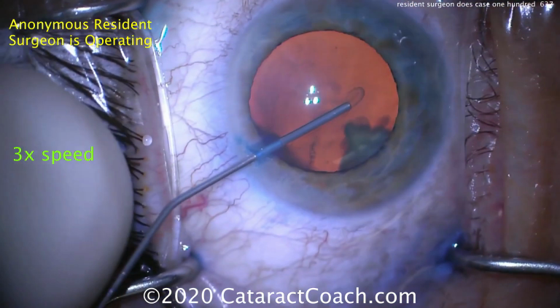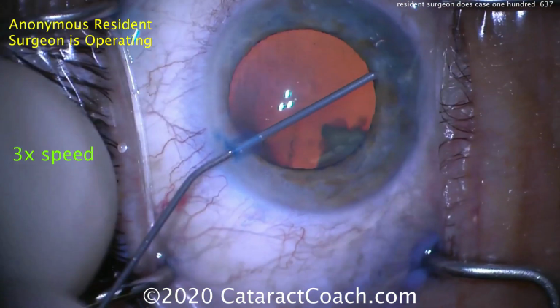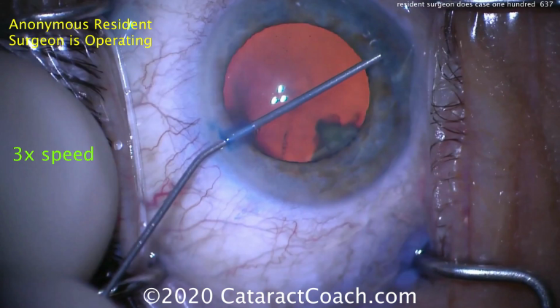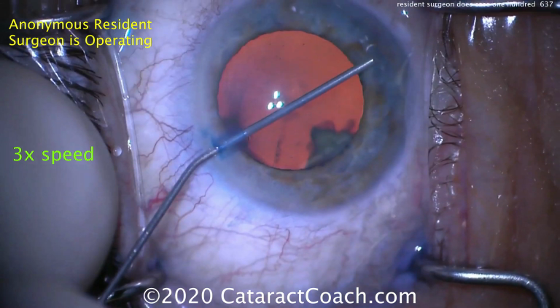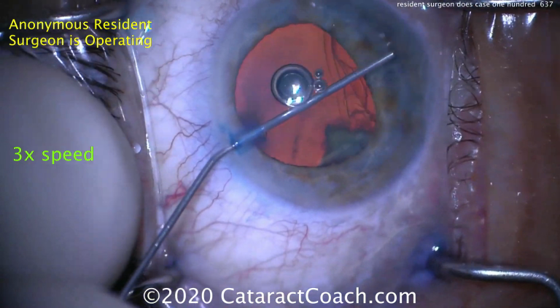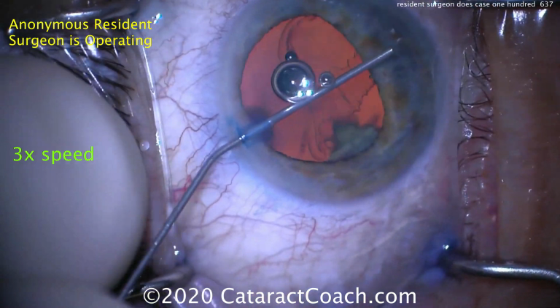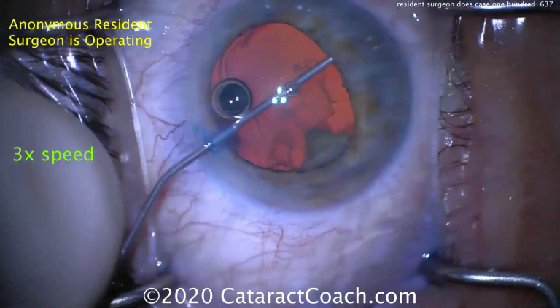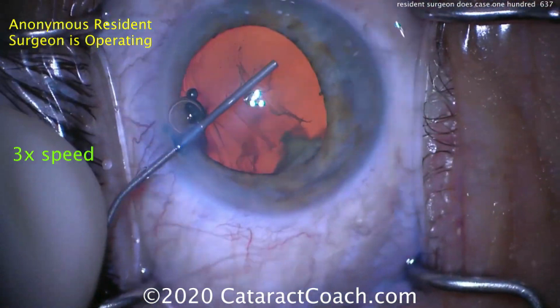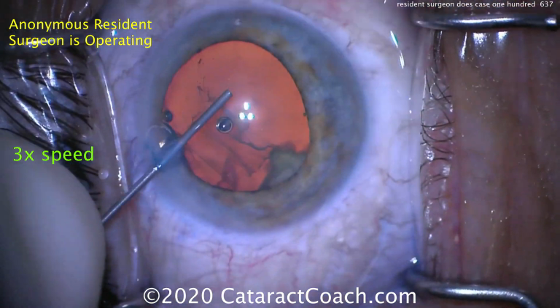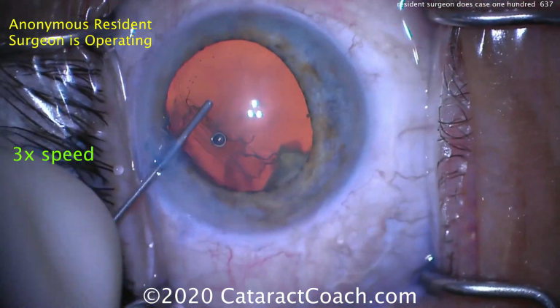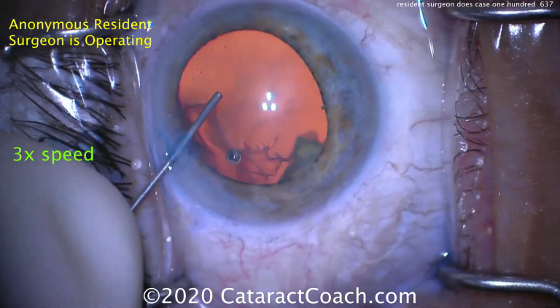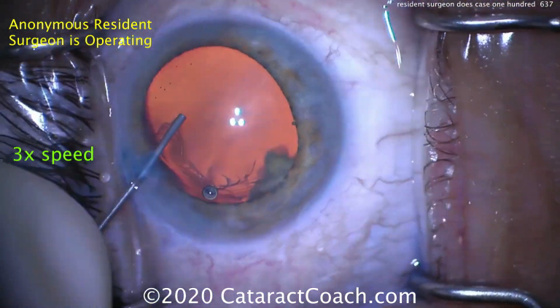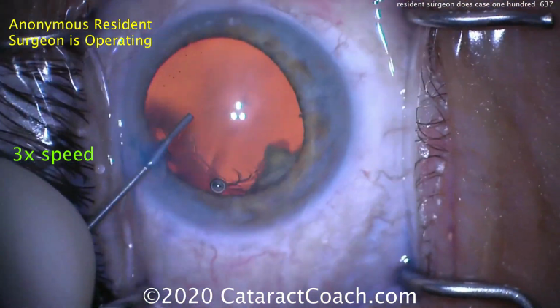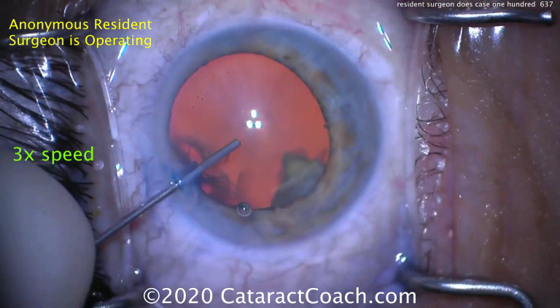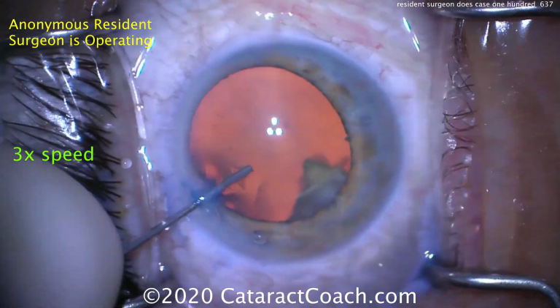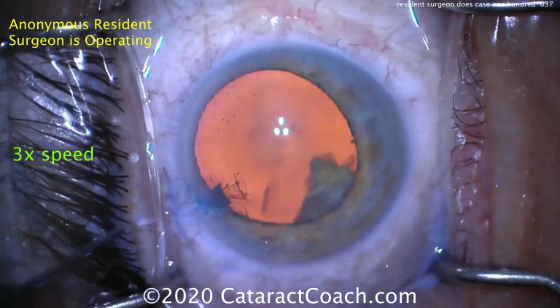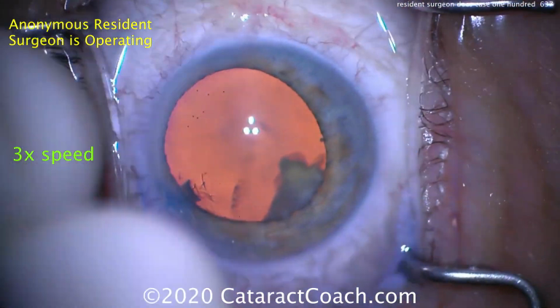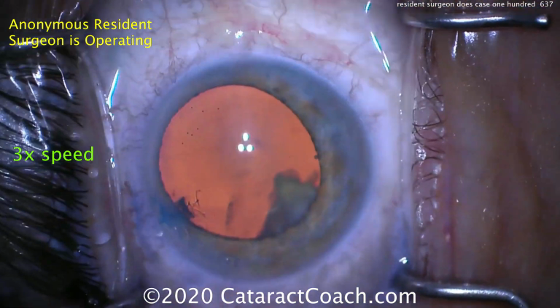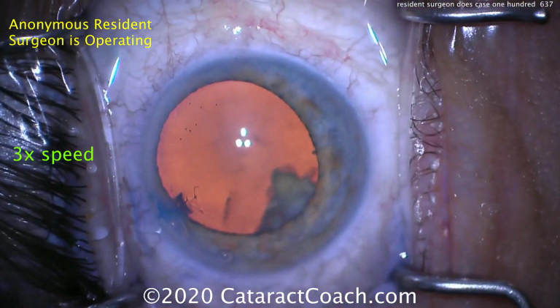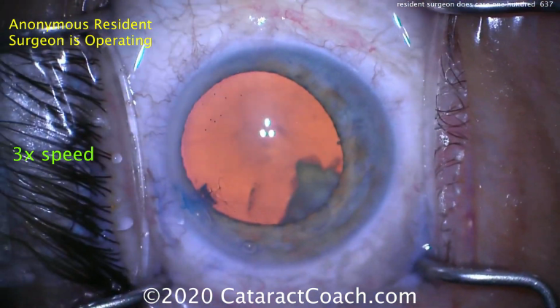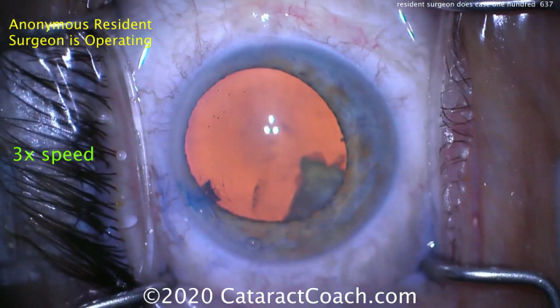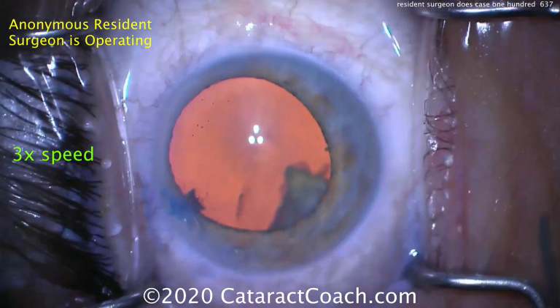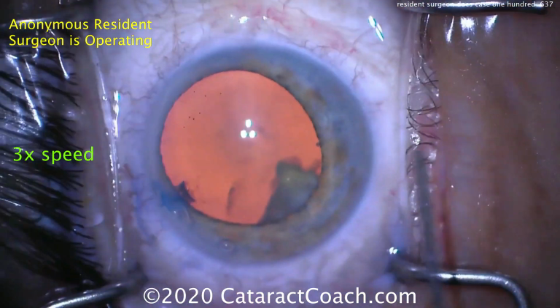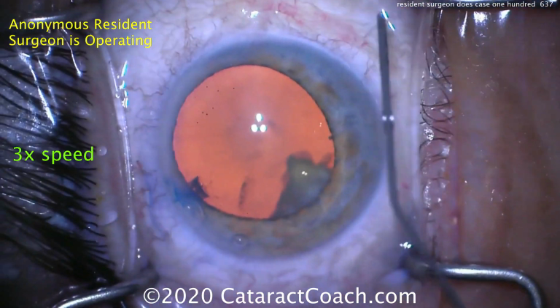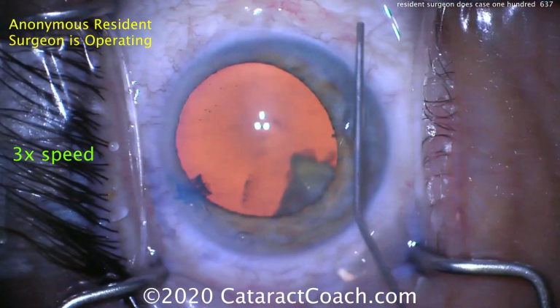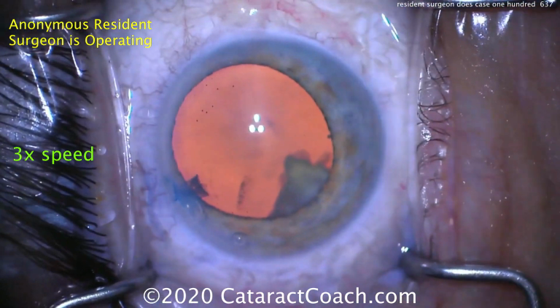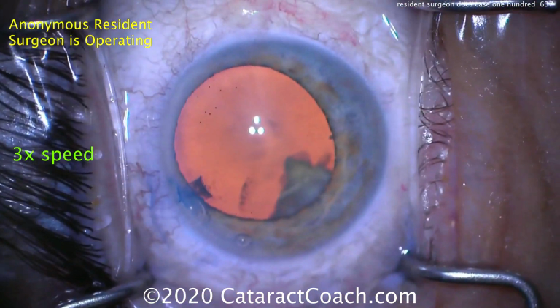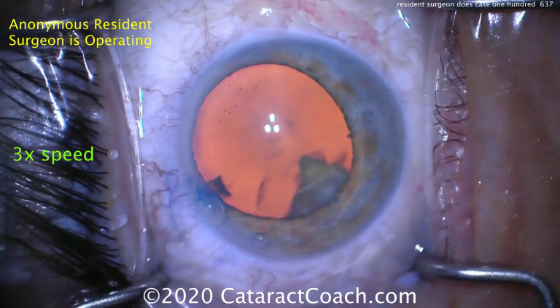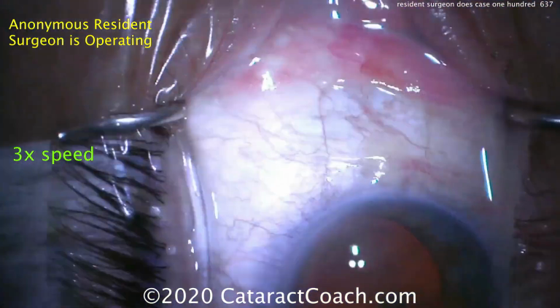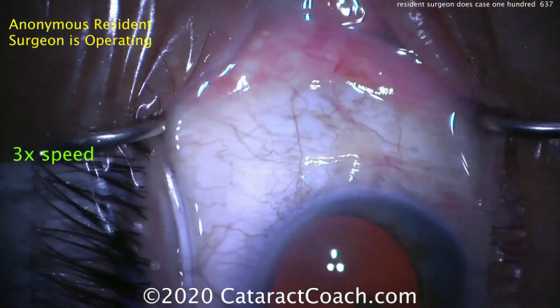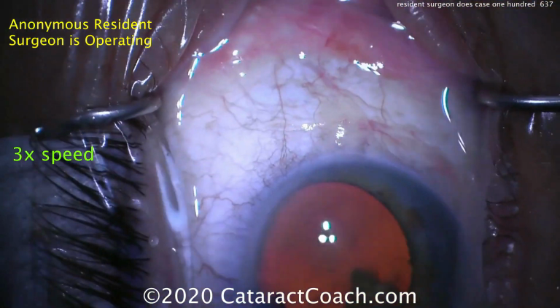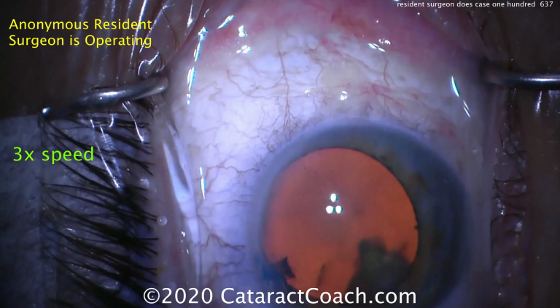Now we sped the video up to three times normal speed. That's a good fill of viscoelastic.